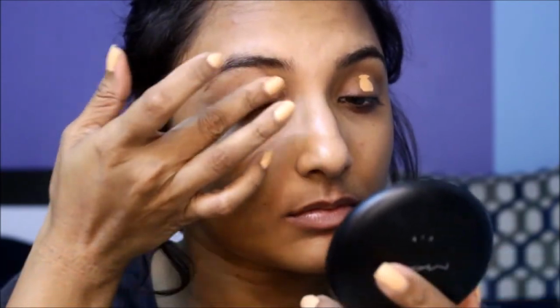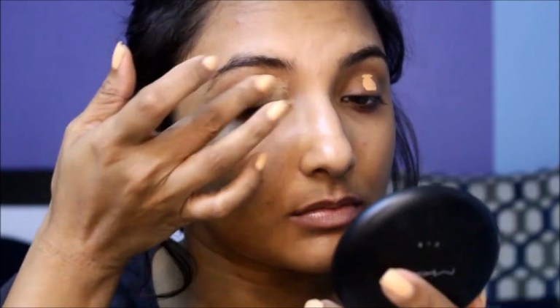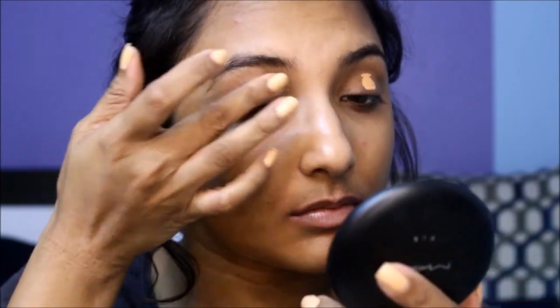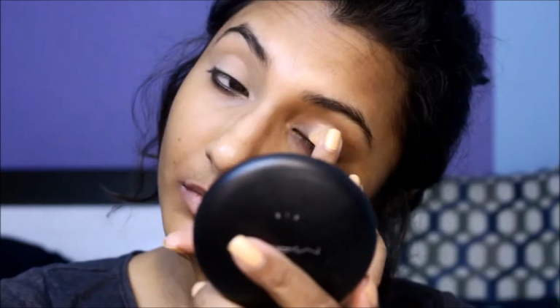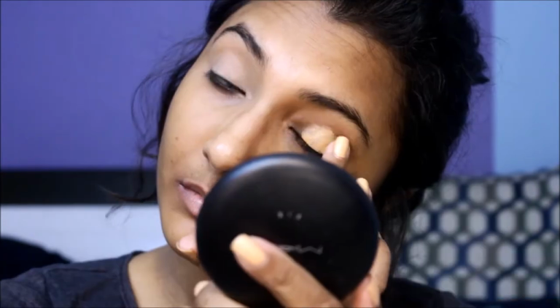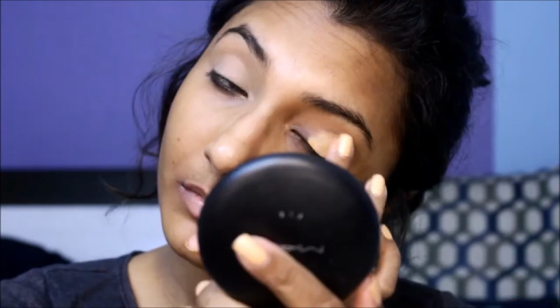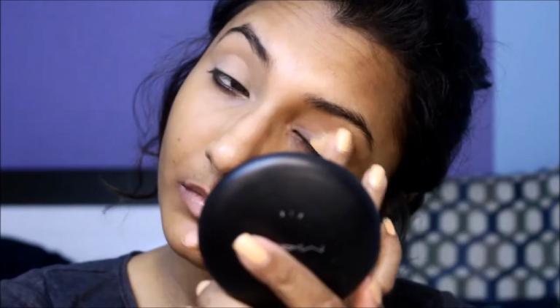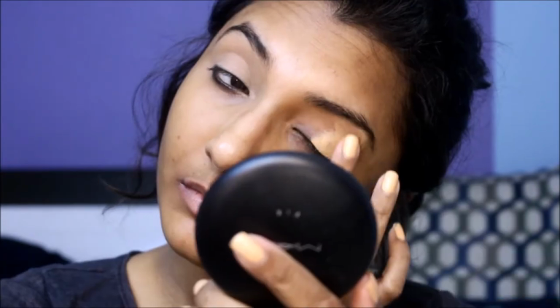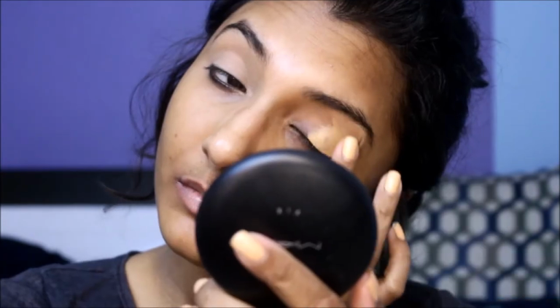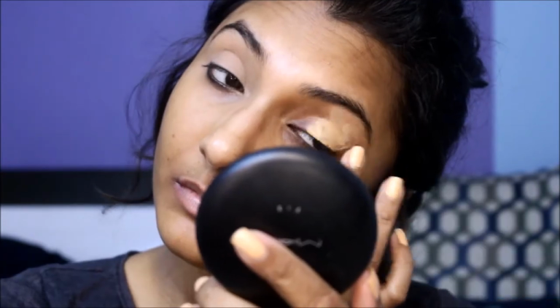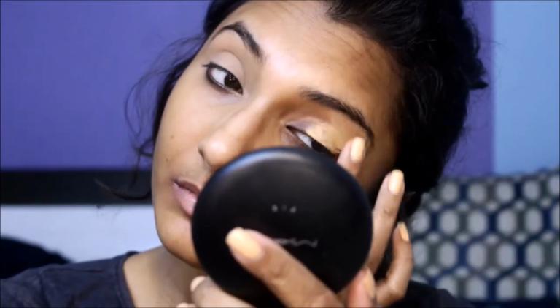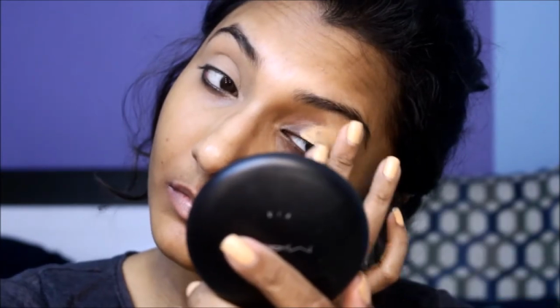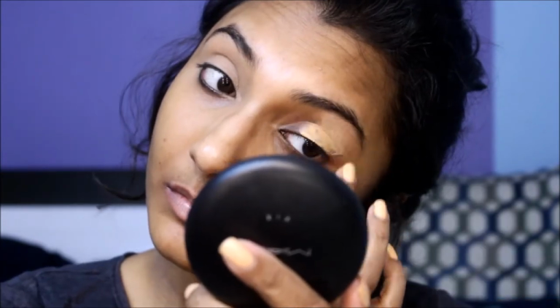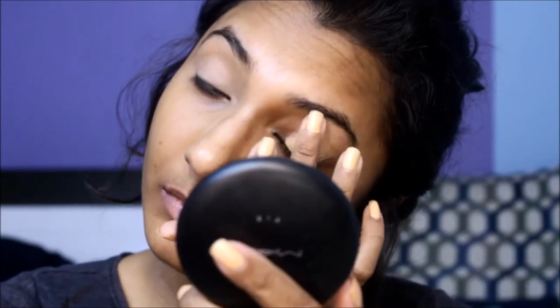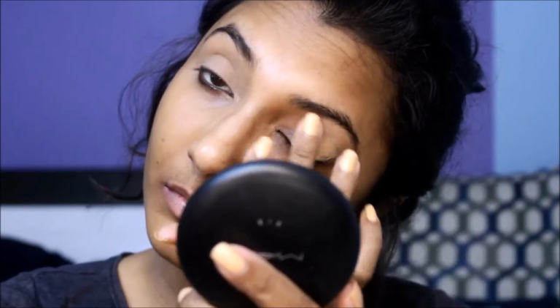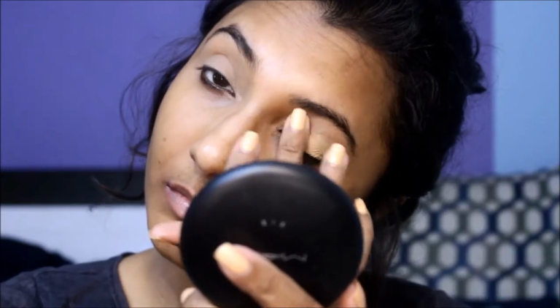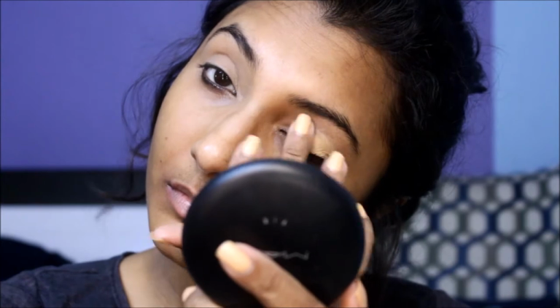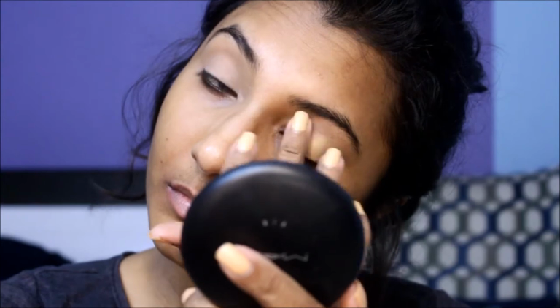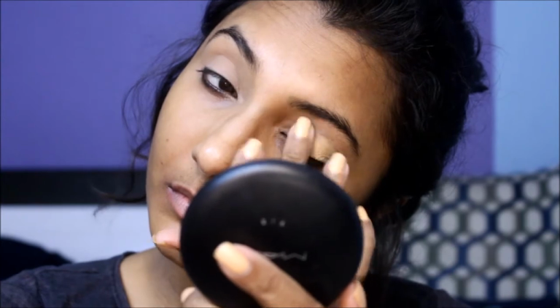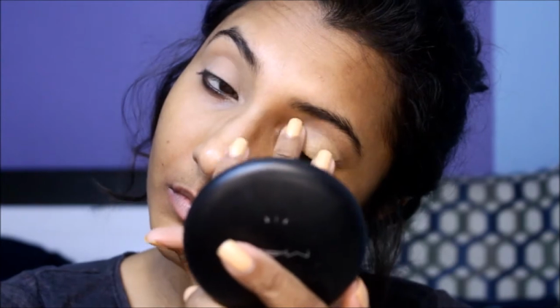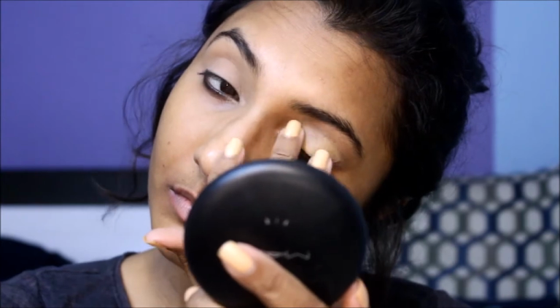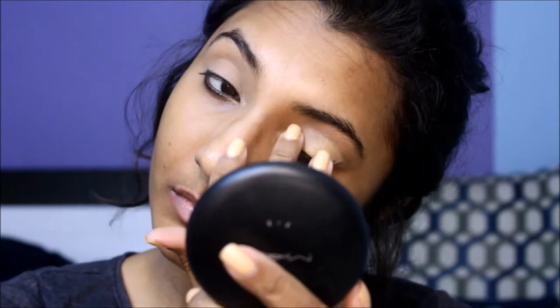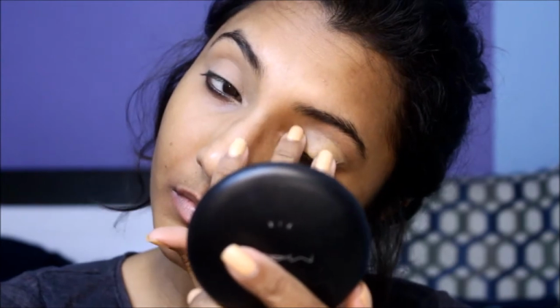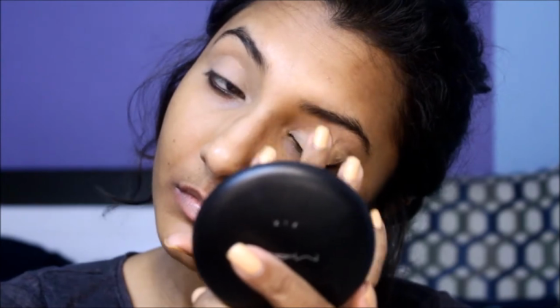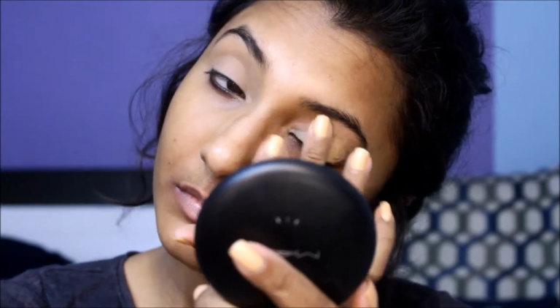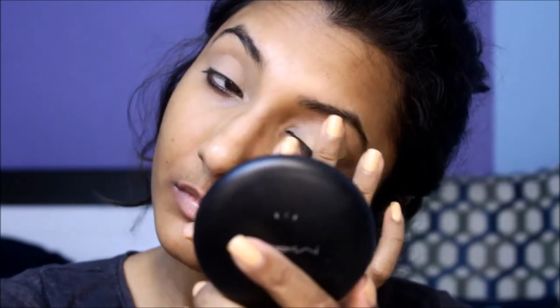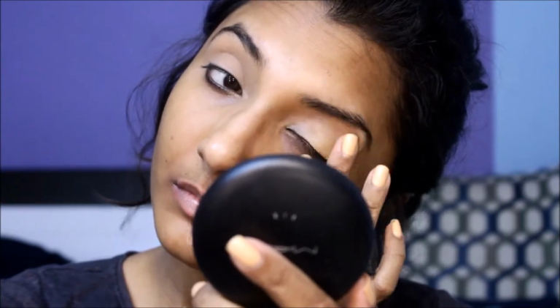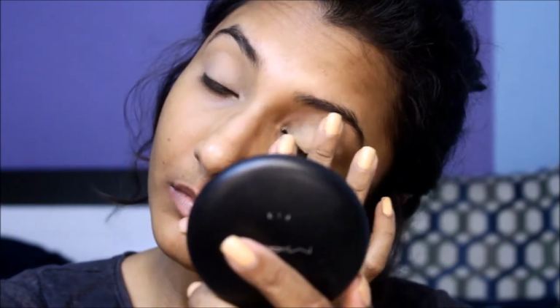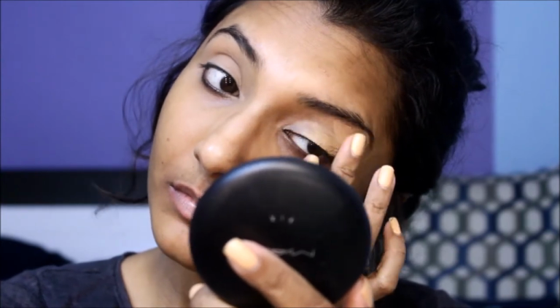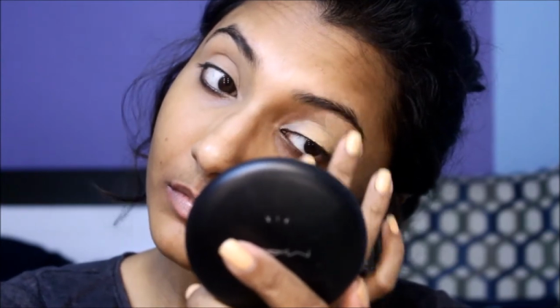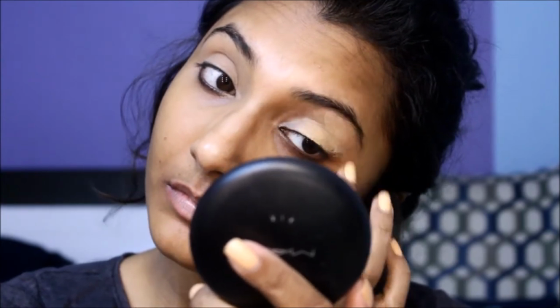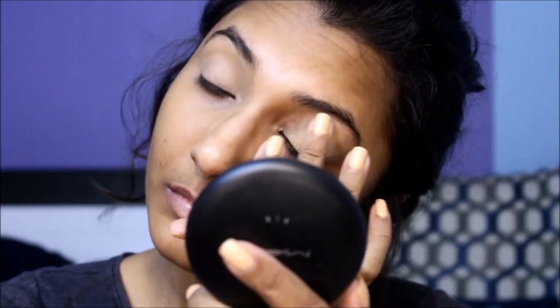As always, prime your eyes with some concealer and set them with powder to get the maximum payoff from your eyeshadows.